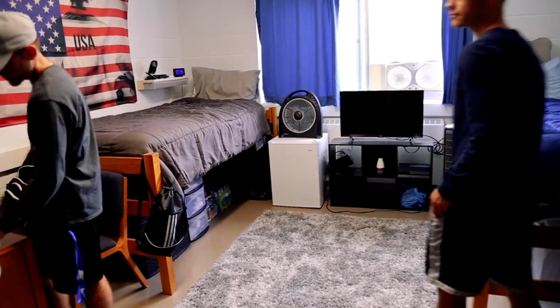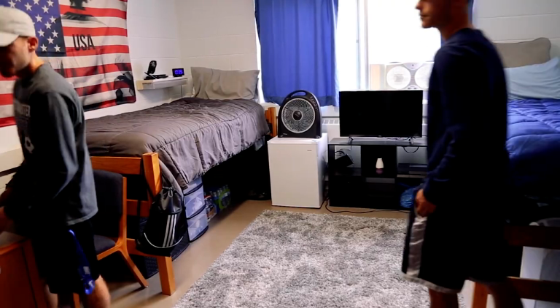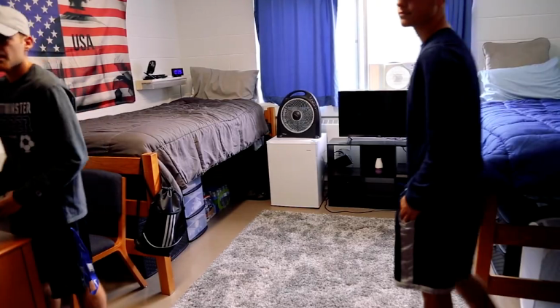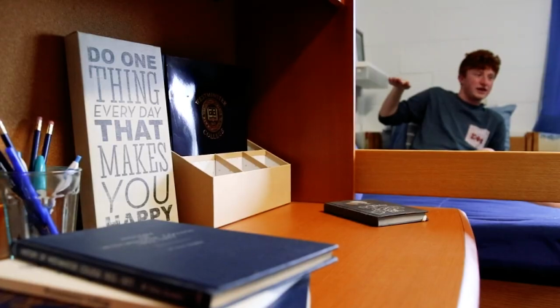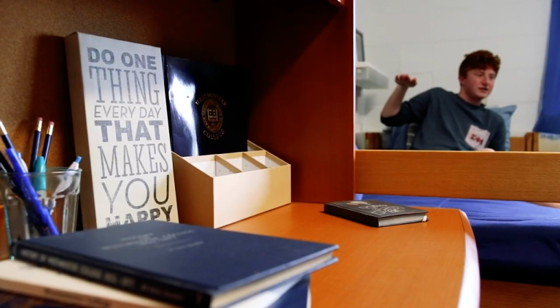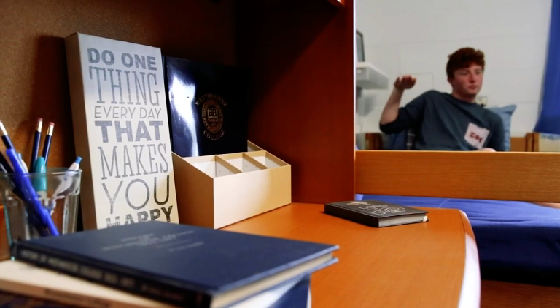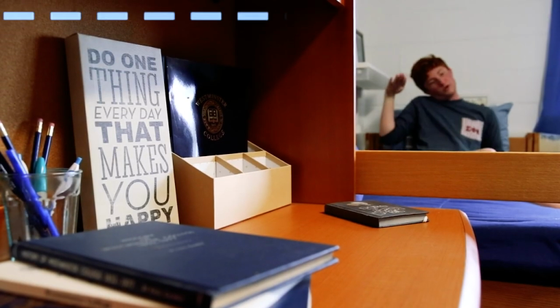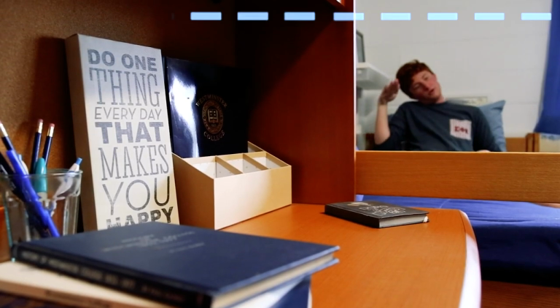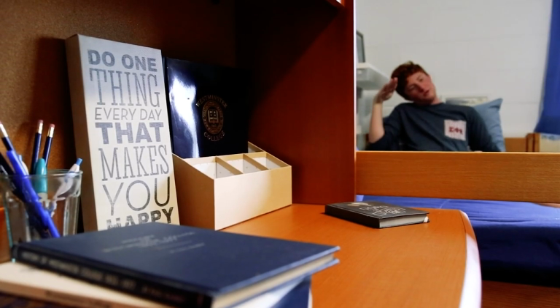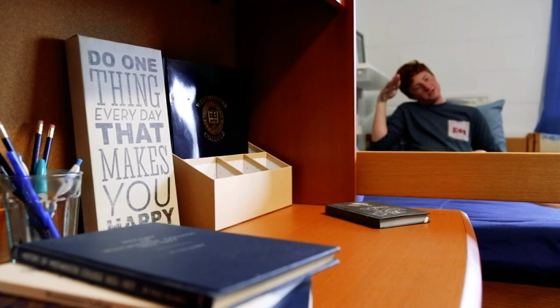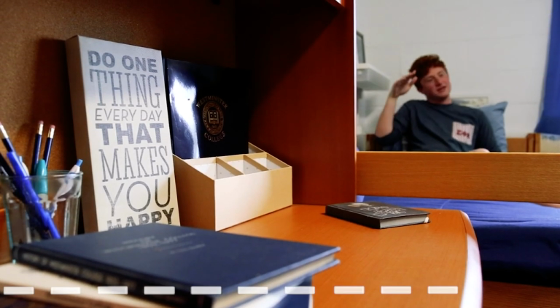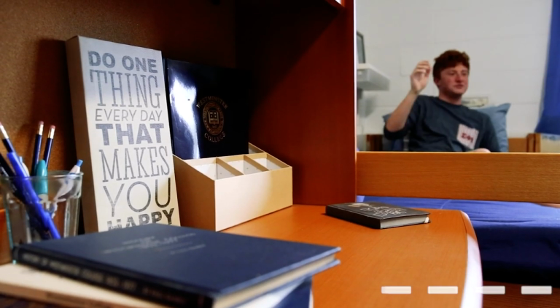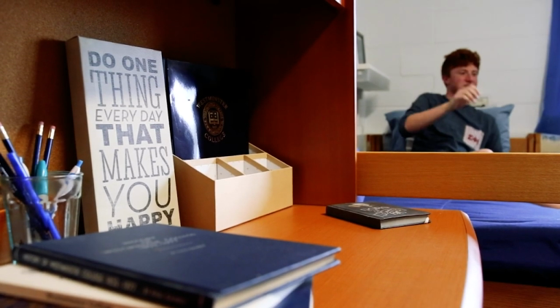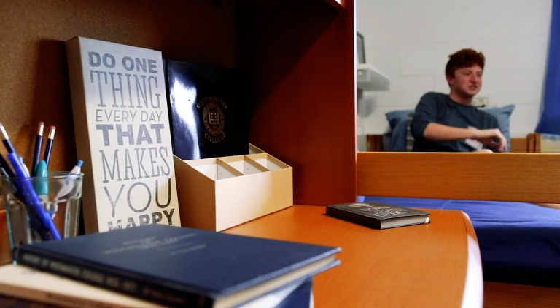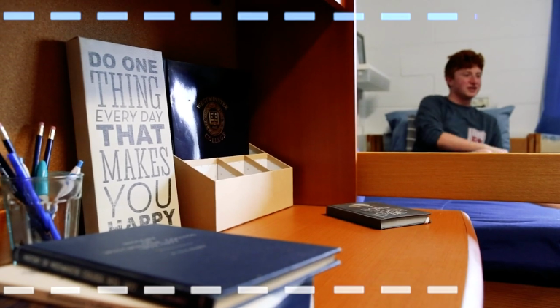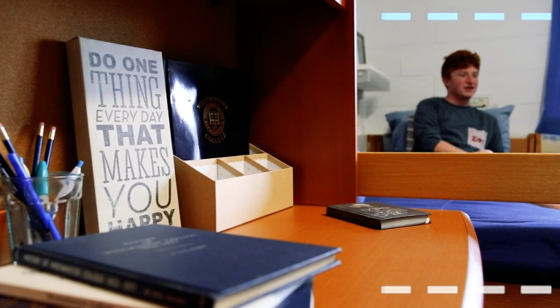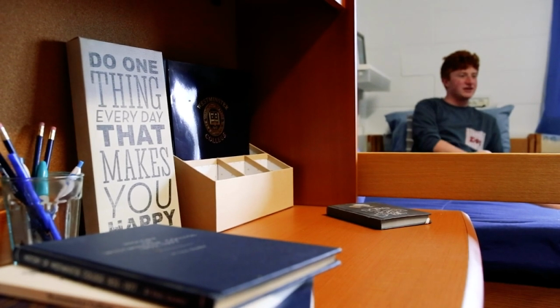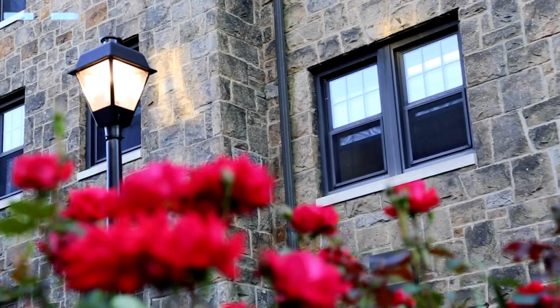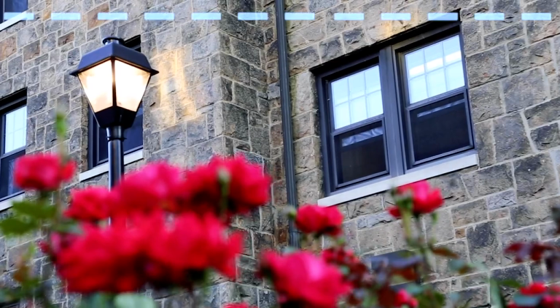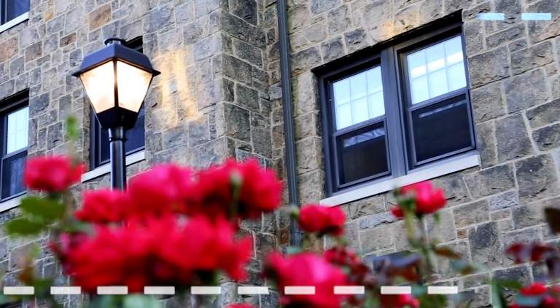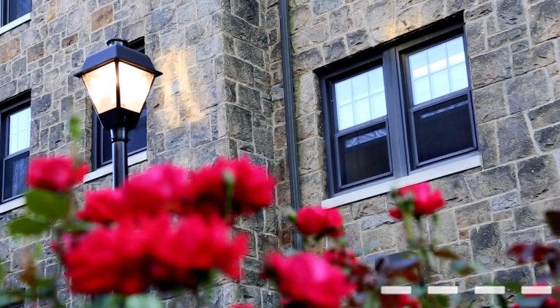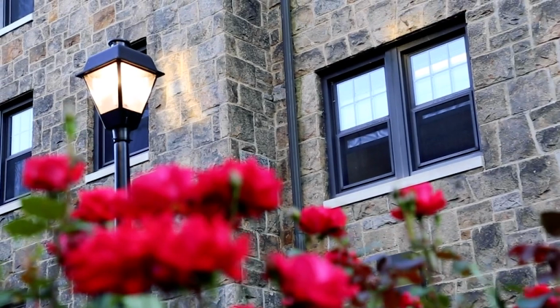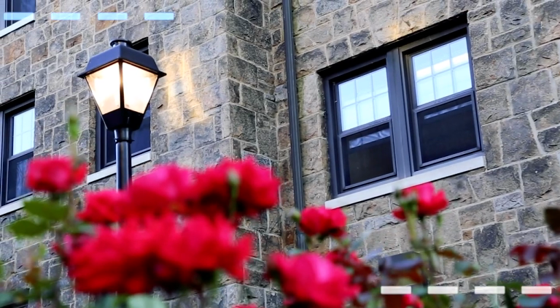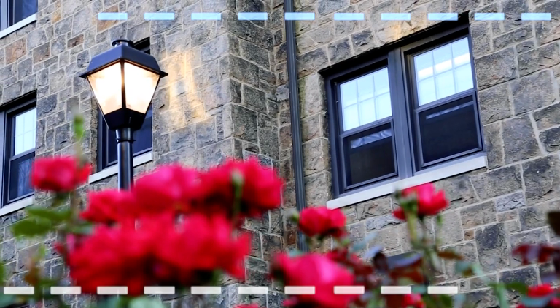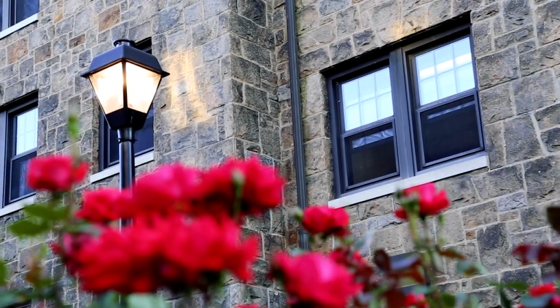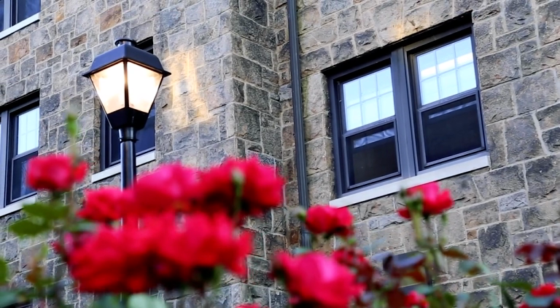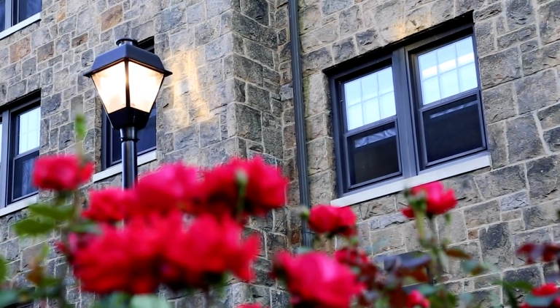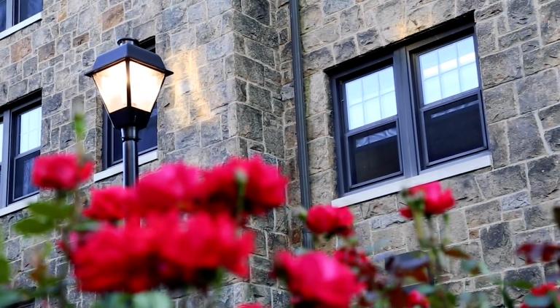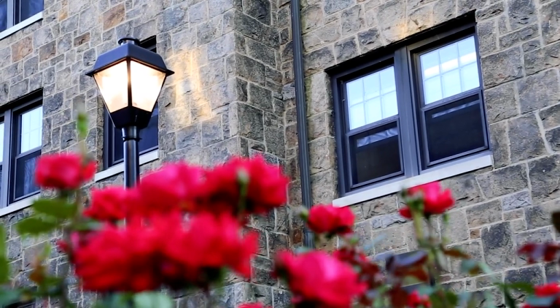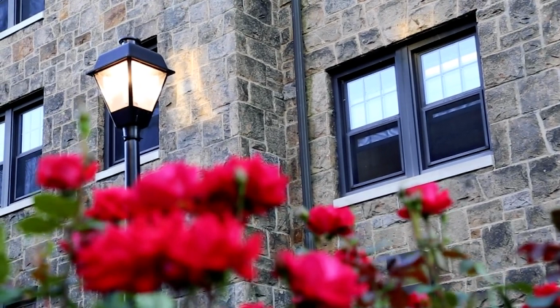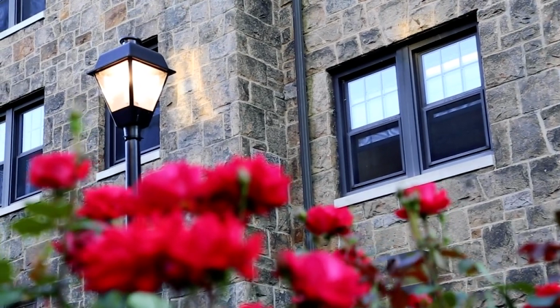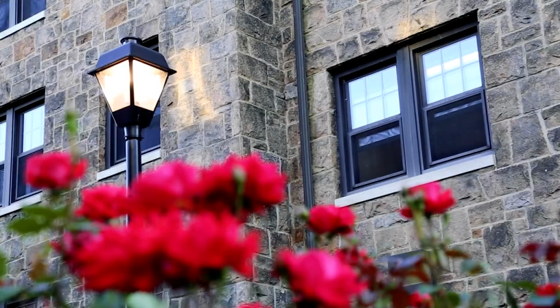That's why you can move the furniture however you want. The rooms come with a bed, a desk, a chair, and a wardrobe.